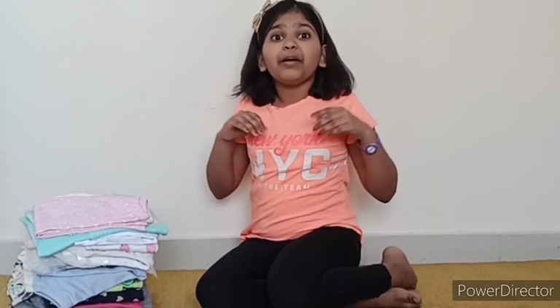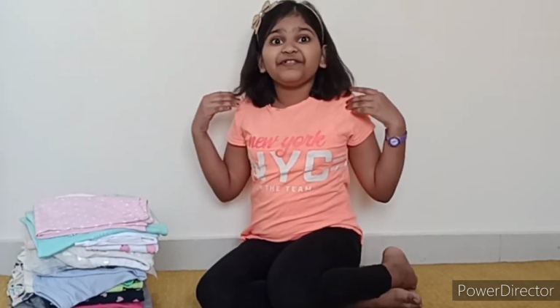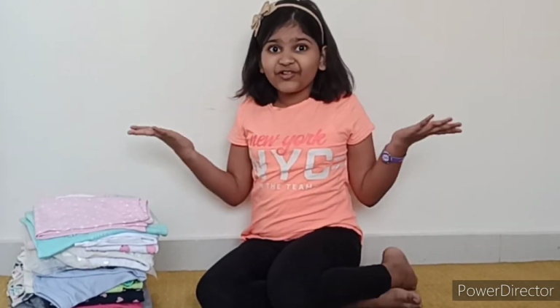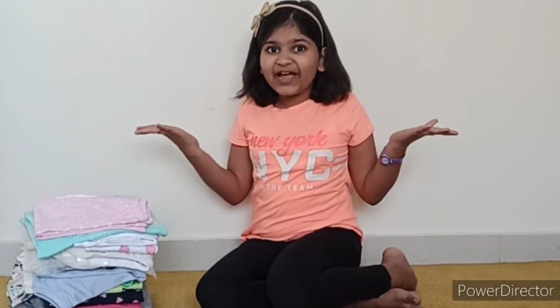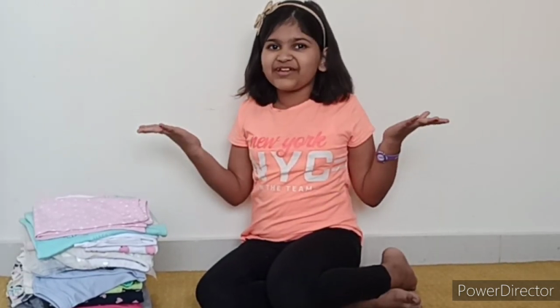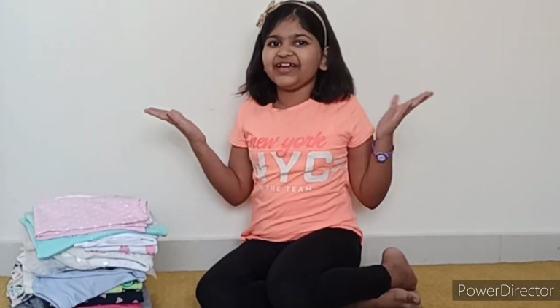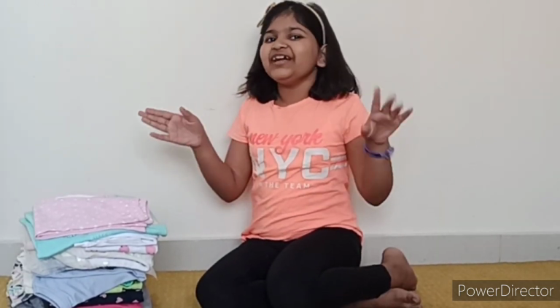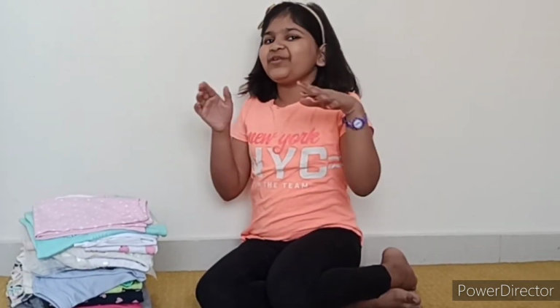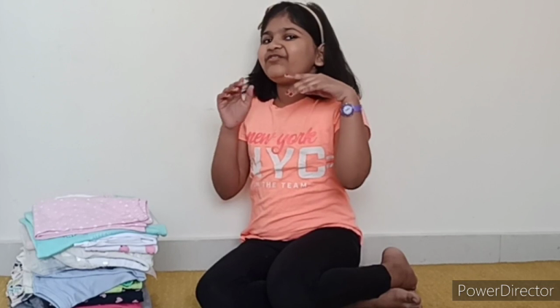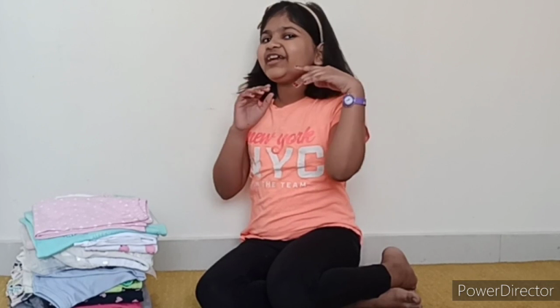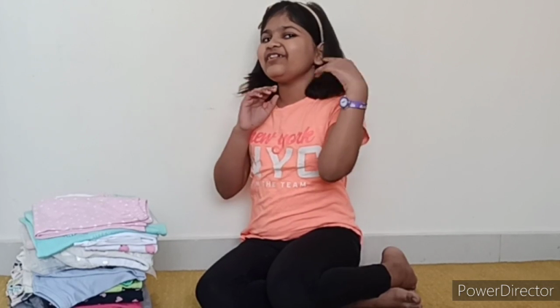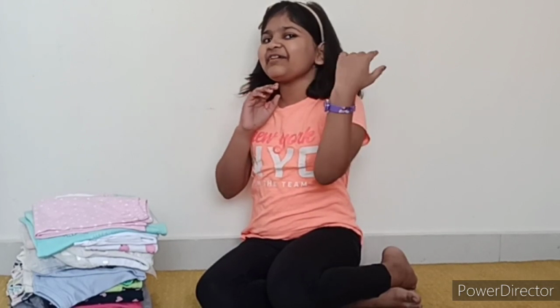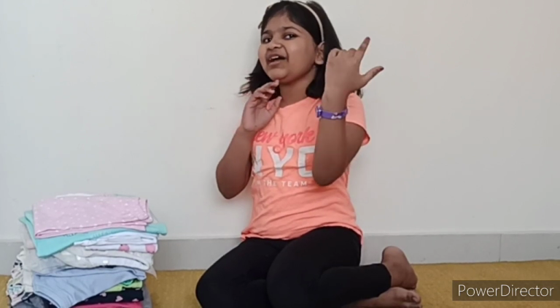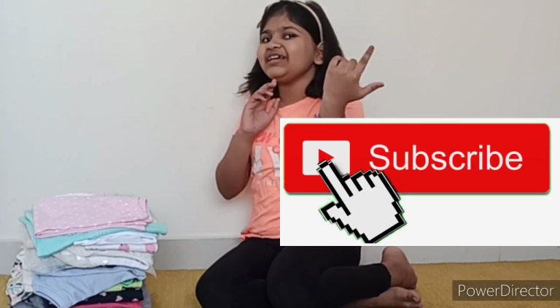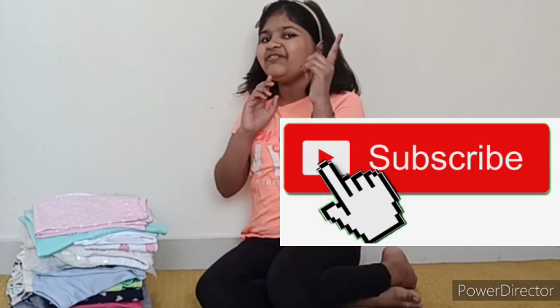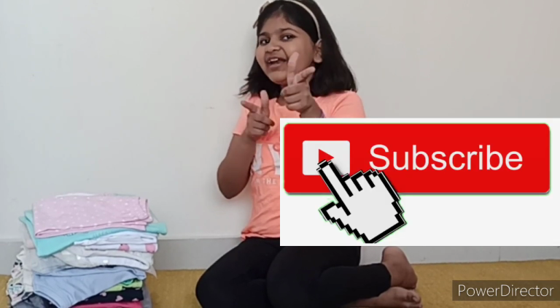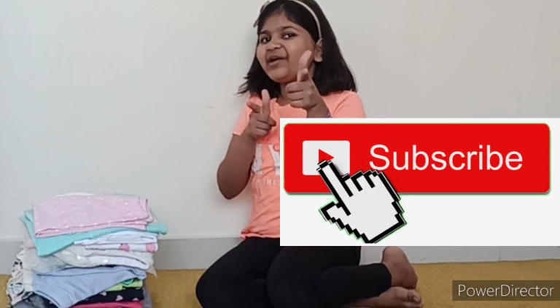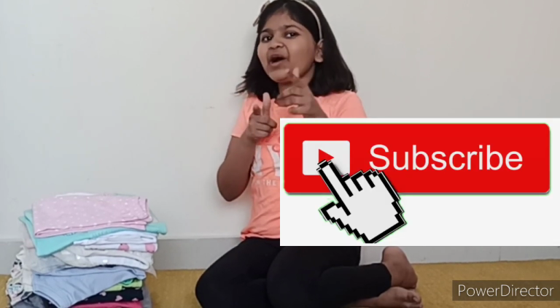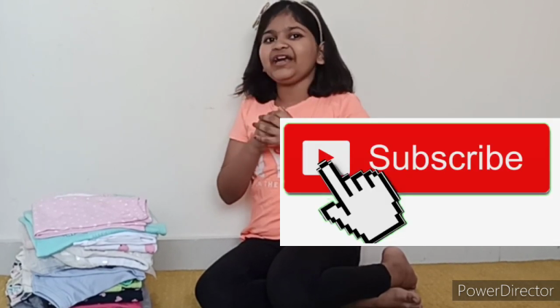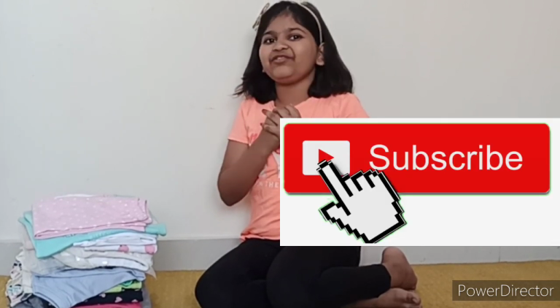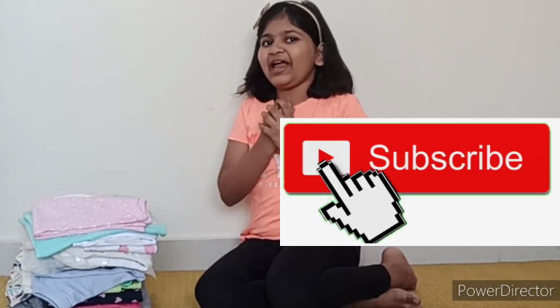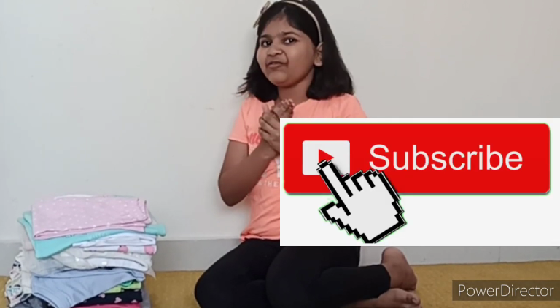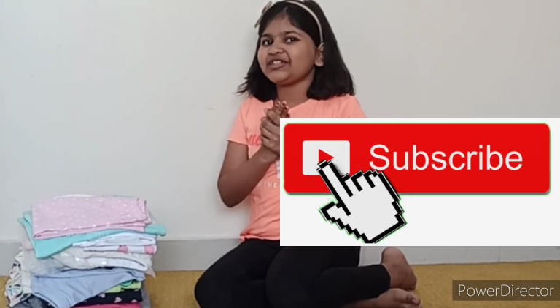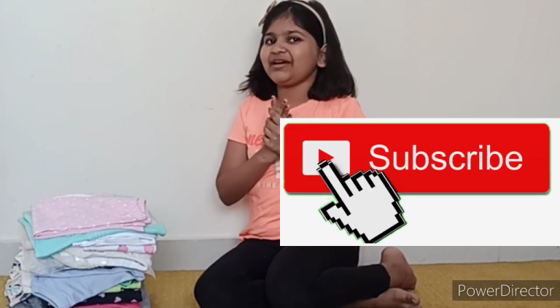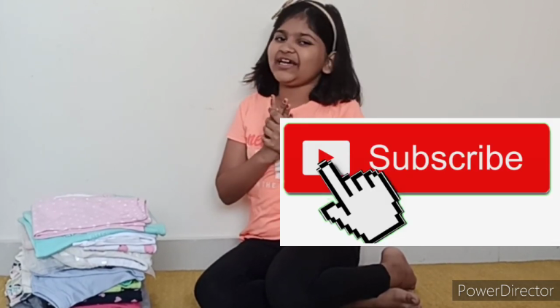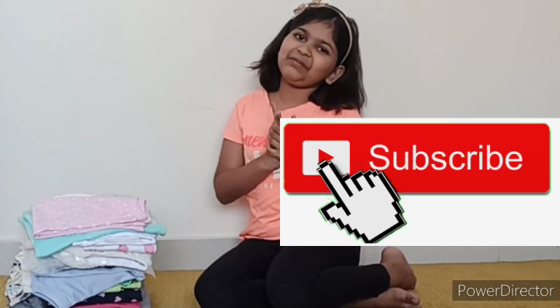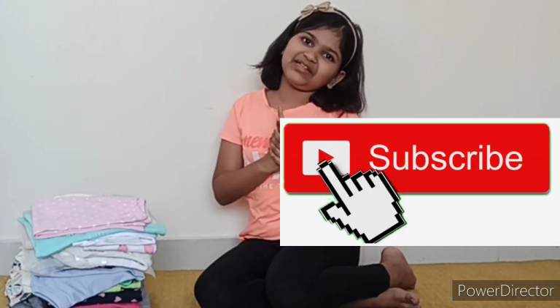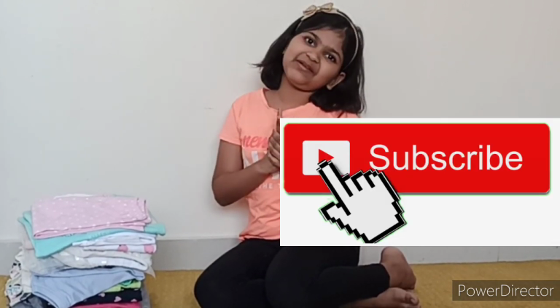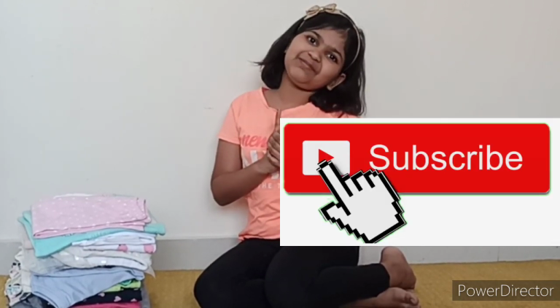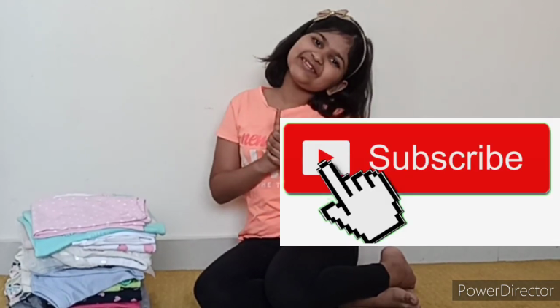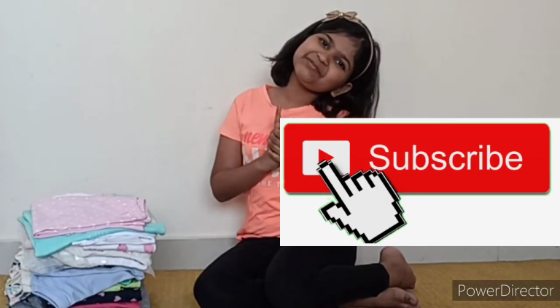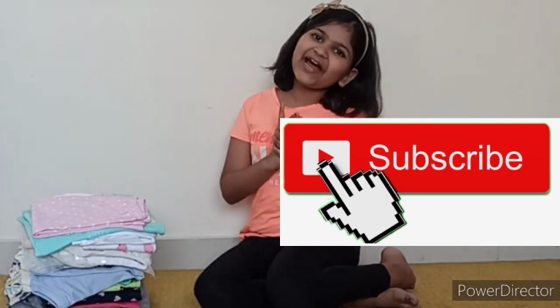But before I begin, don't forget to like my video and if you like watching my channel, please subscribe.